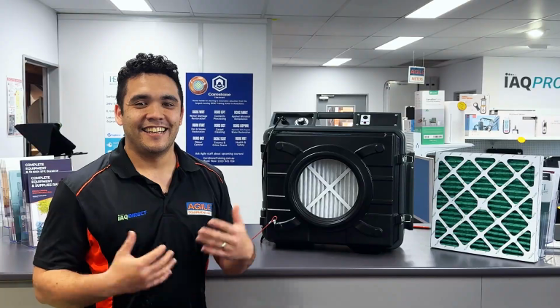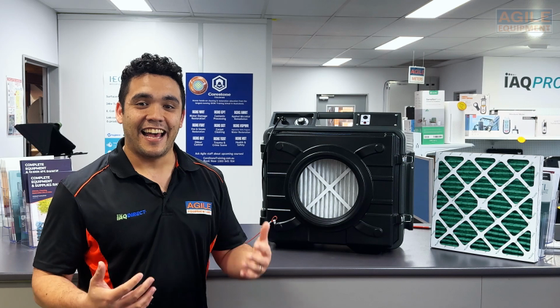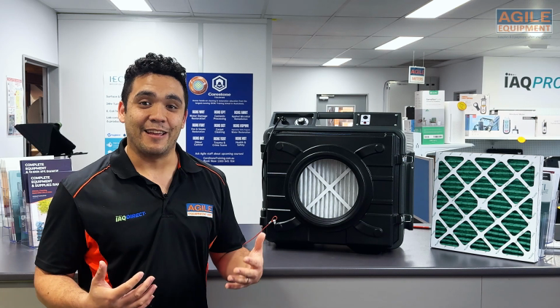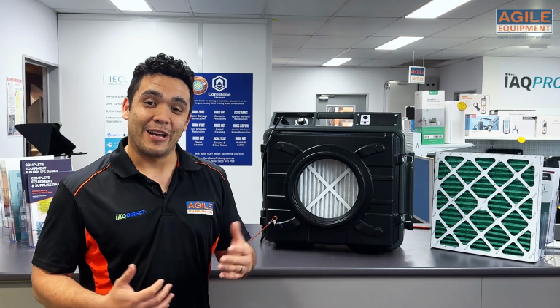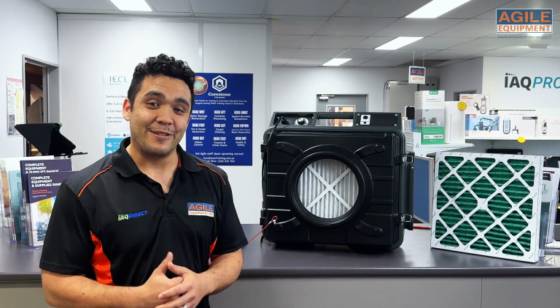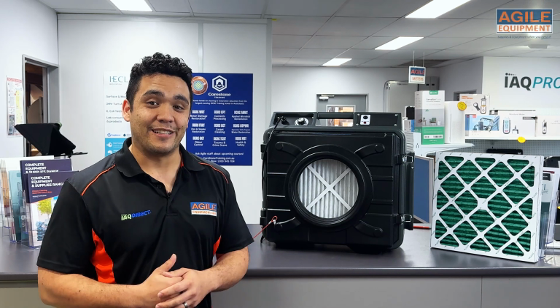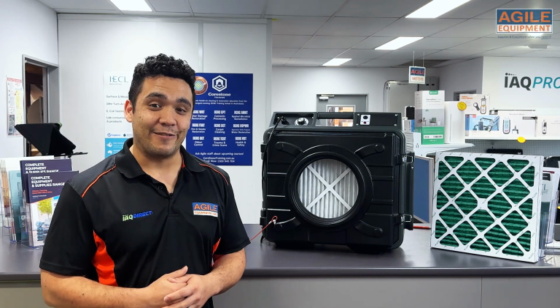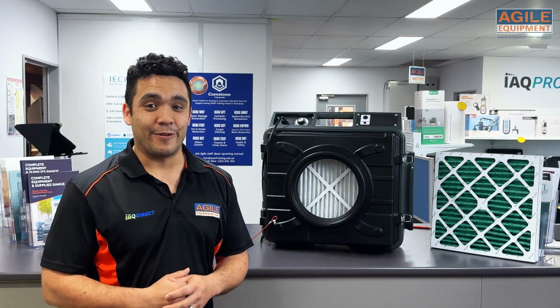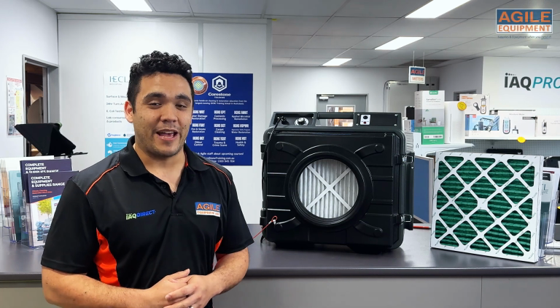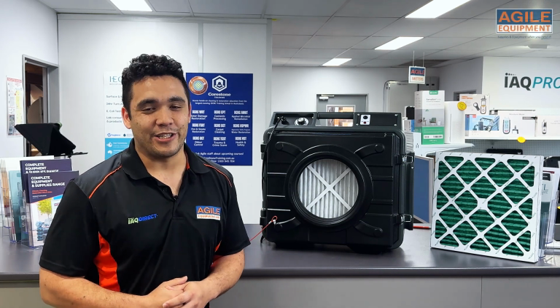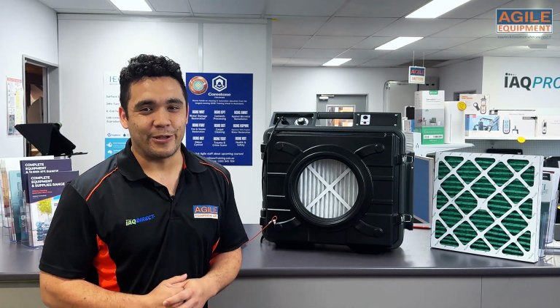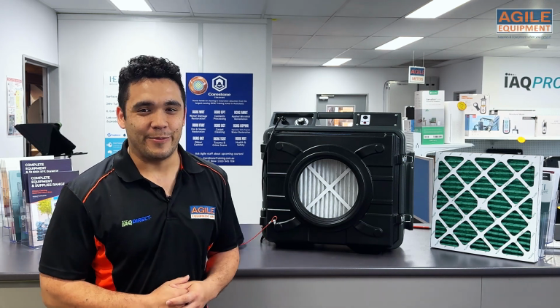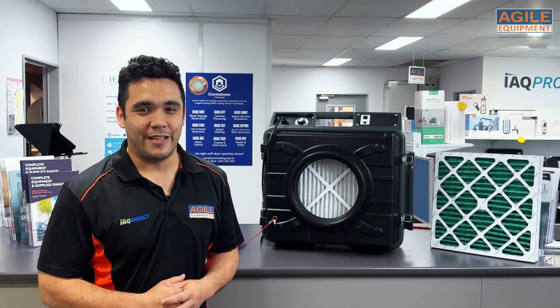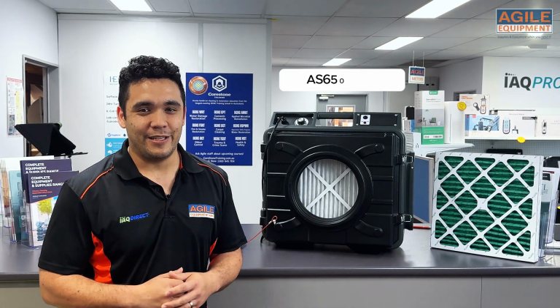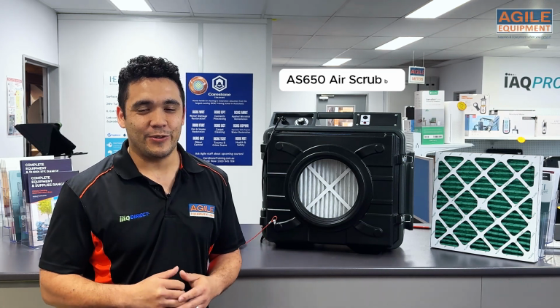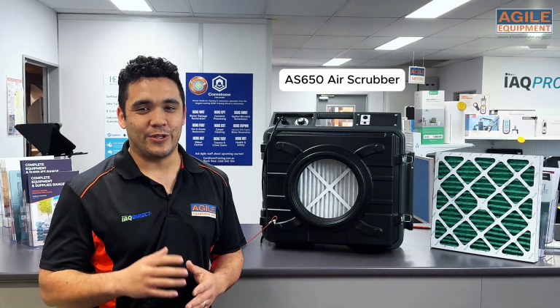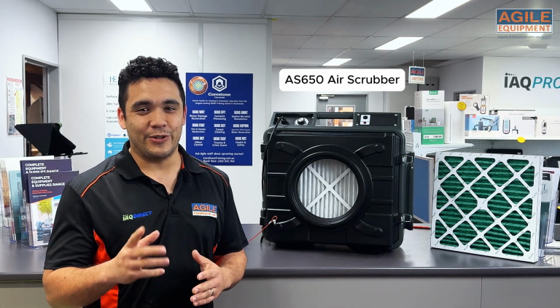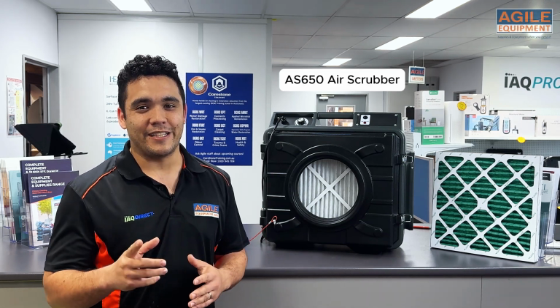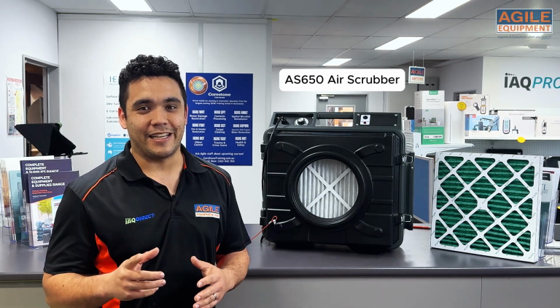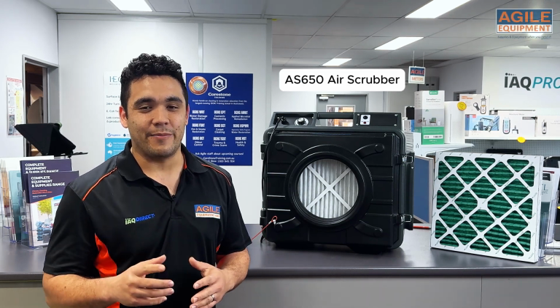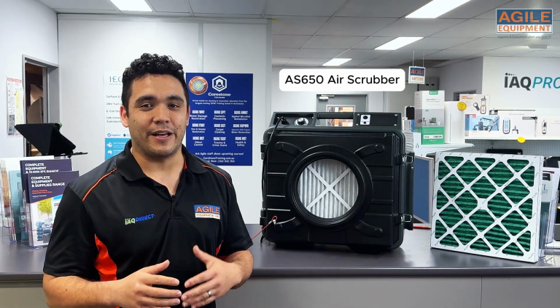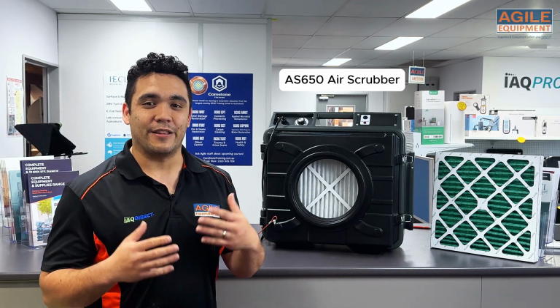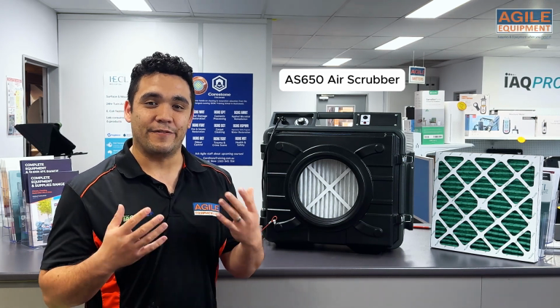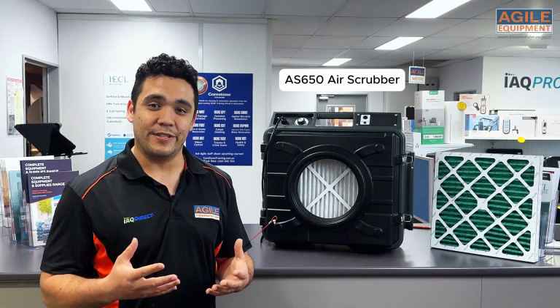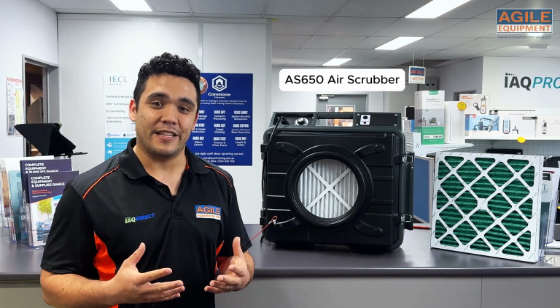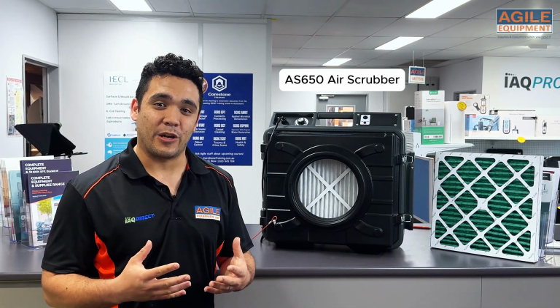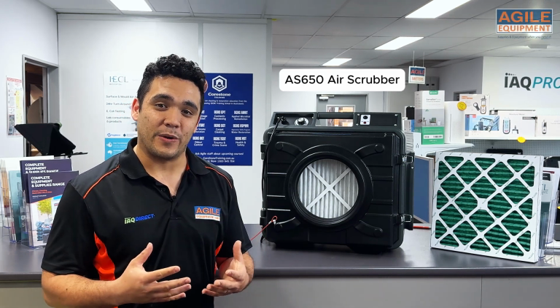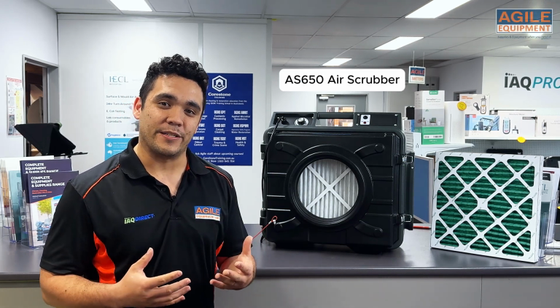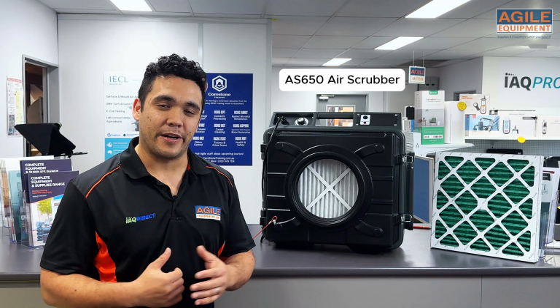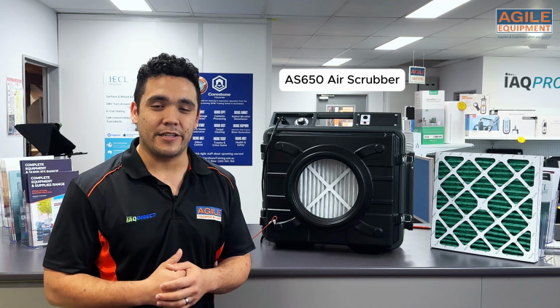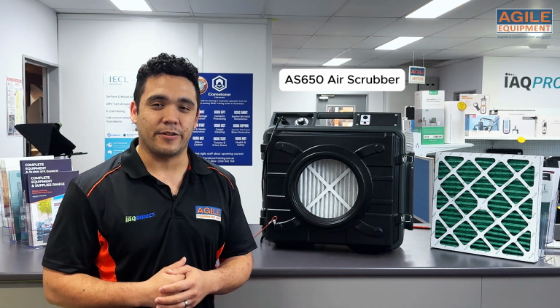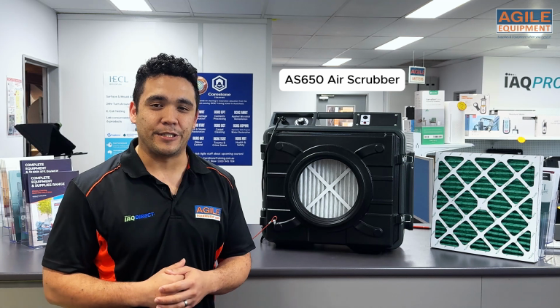Hey, my name is Glen from Agile Equipment, here to talk to you today about the filters that go into our air scrubbers.